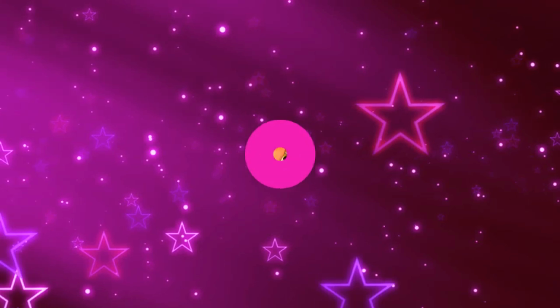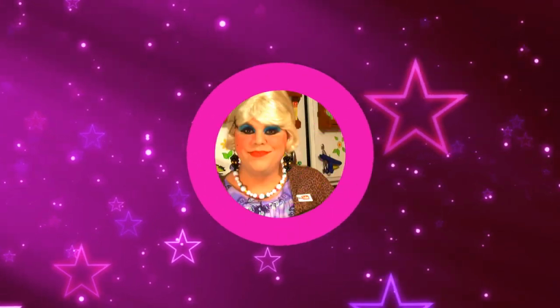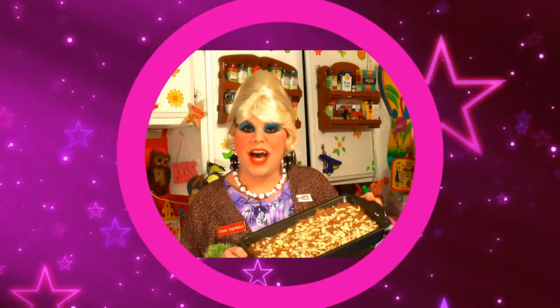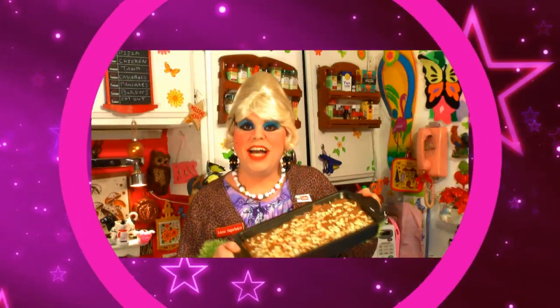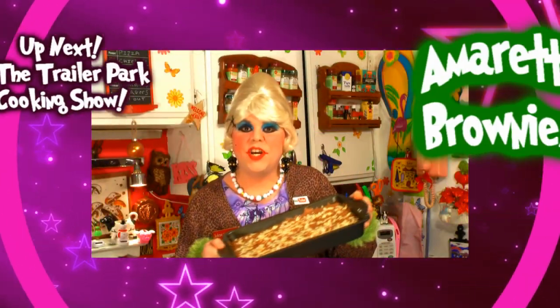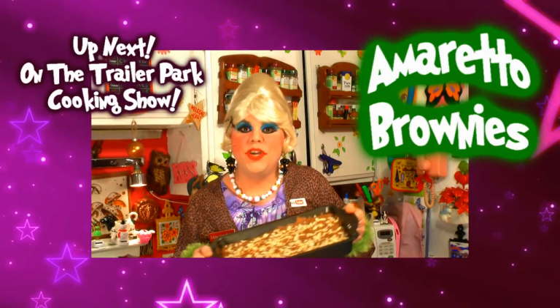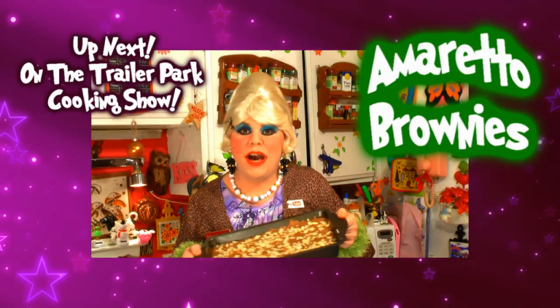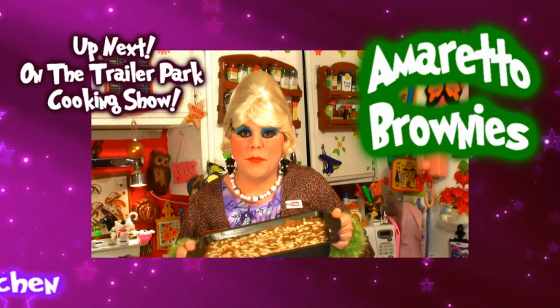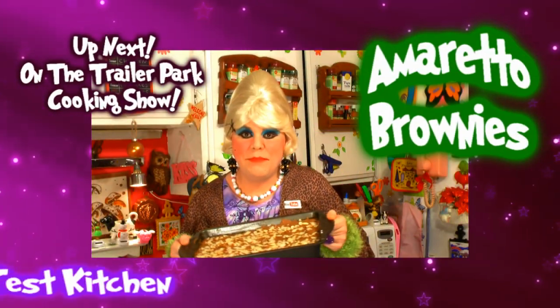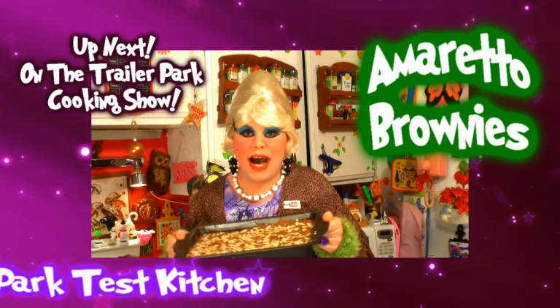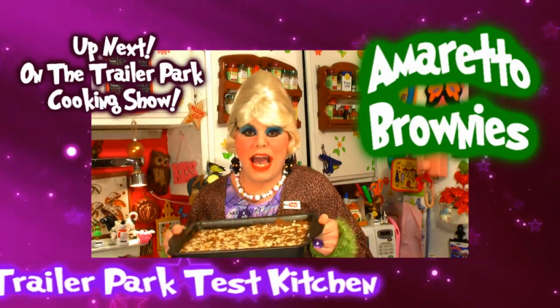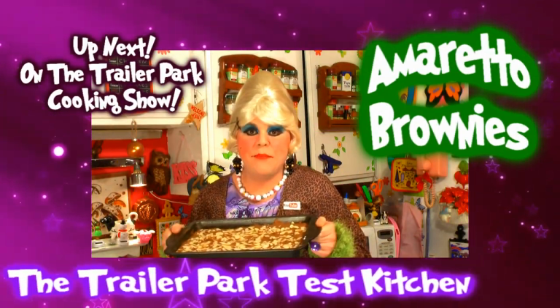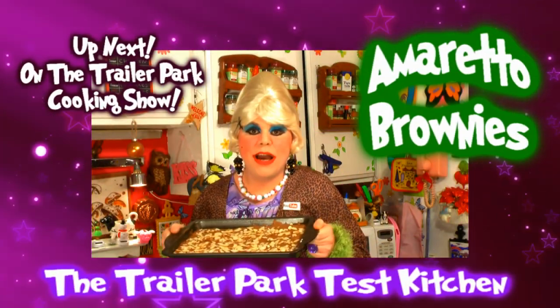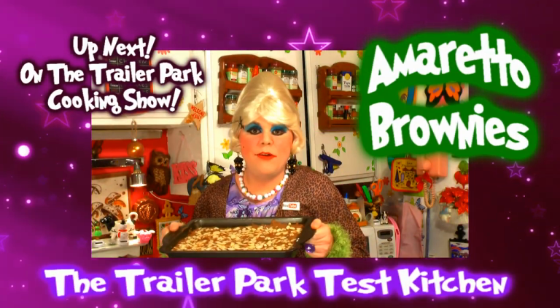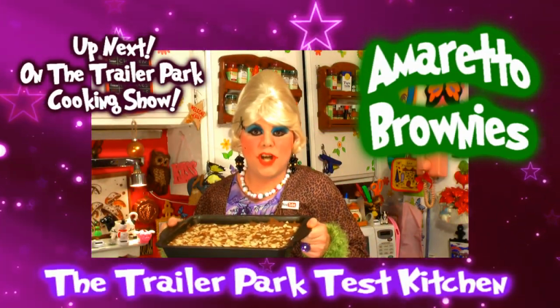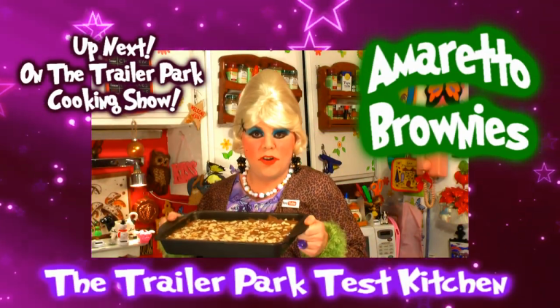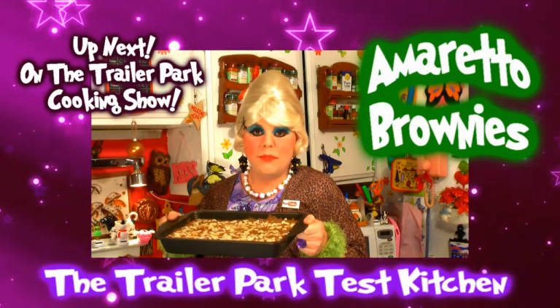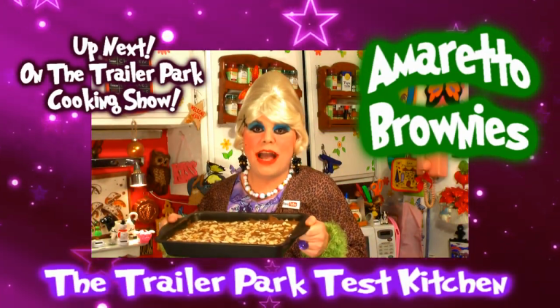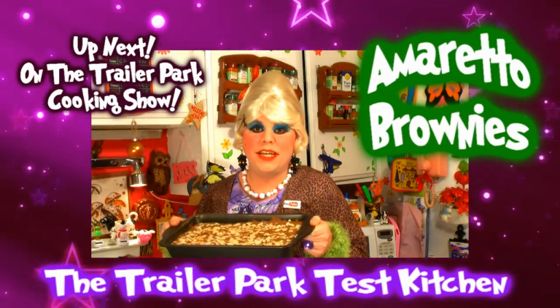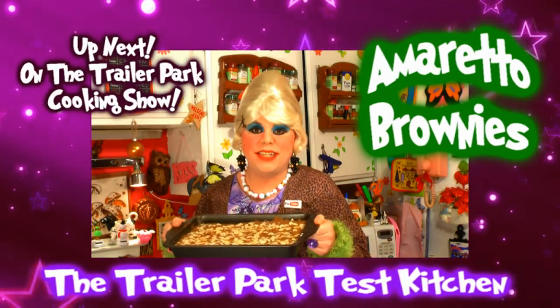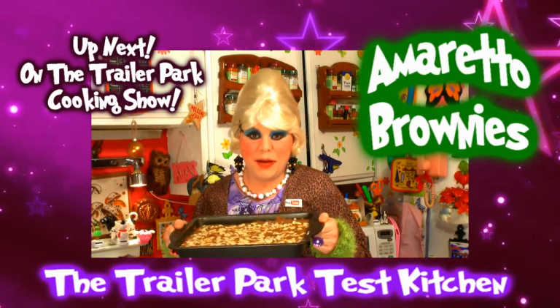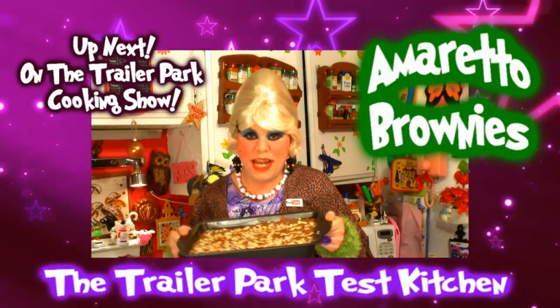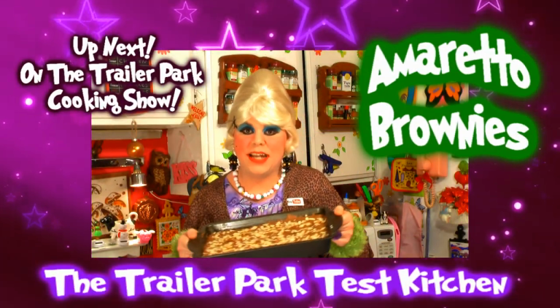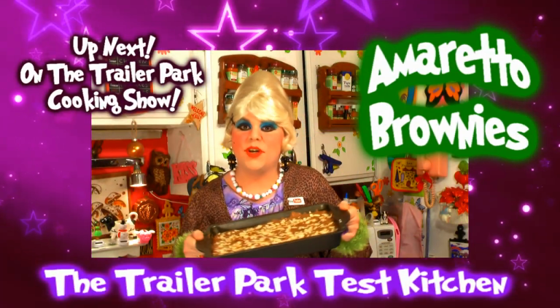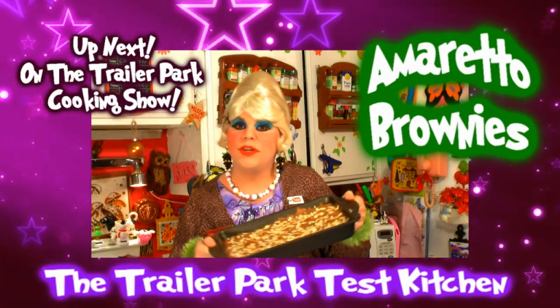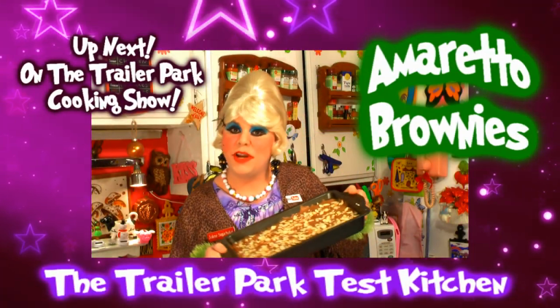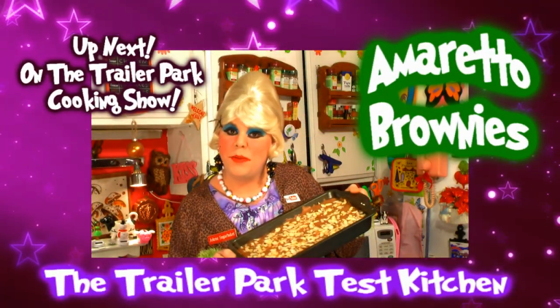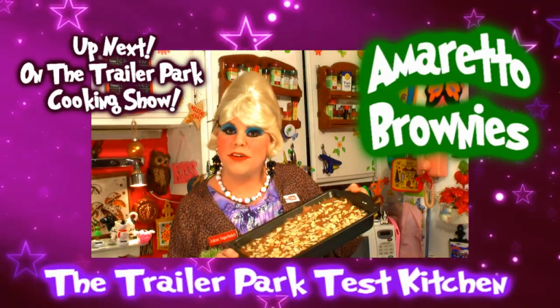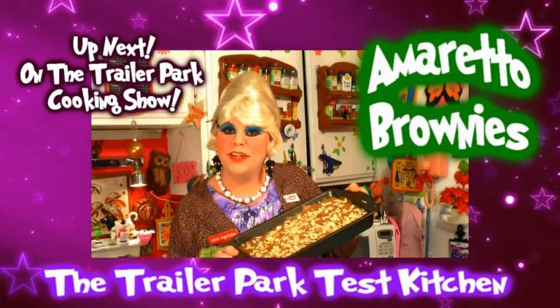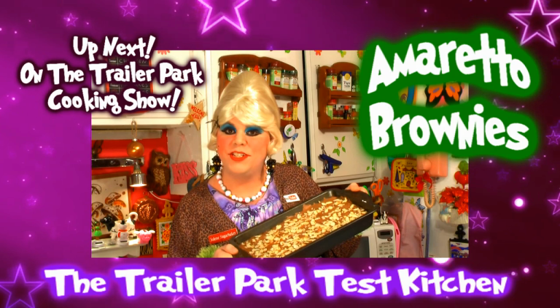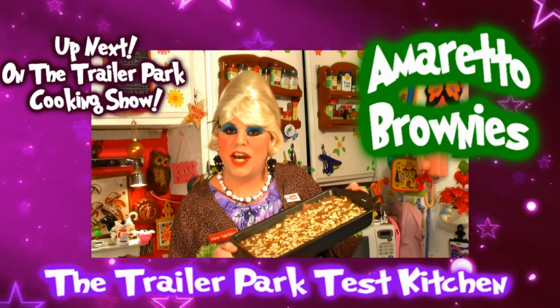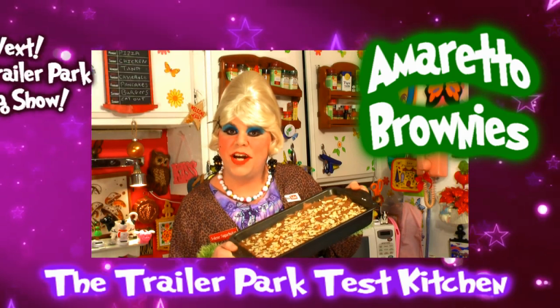I show you how to make my Amaretto Chocolate Brownies up next on the Trailer Park Cooking Show.